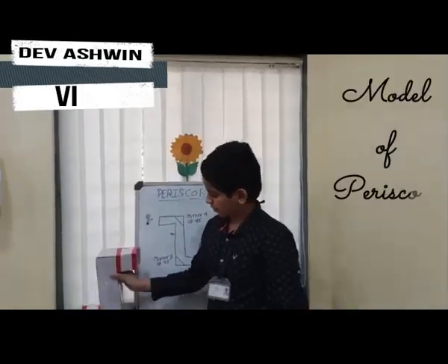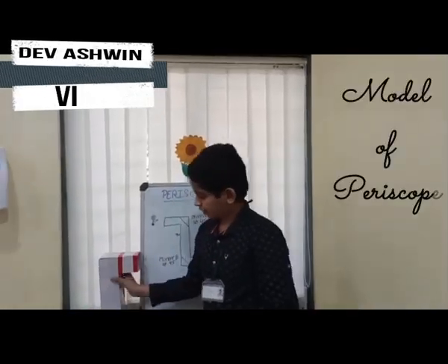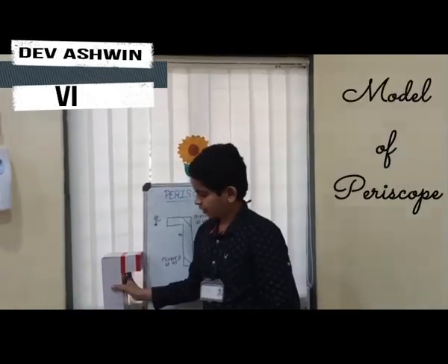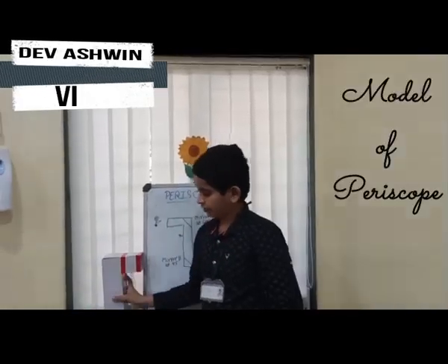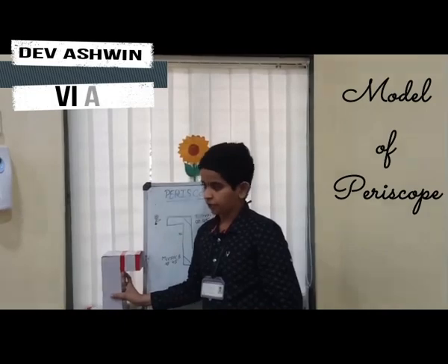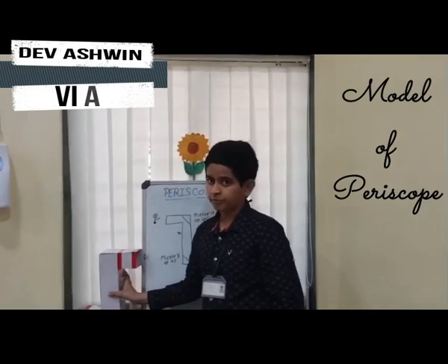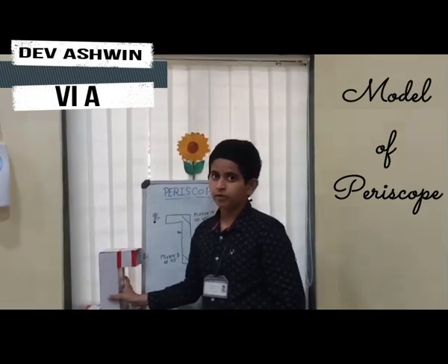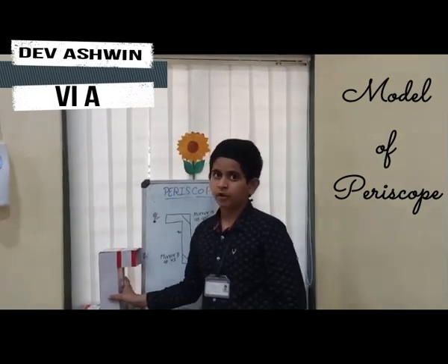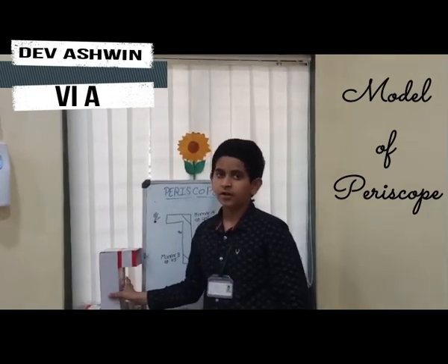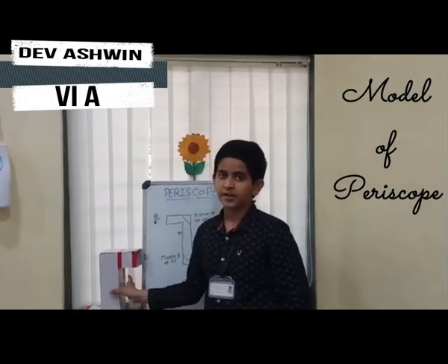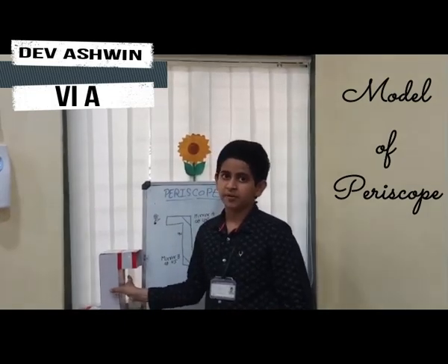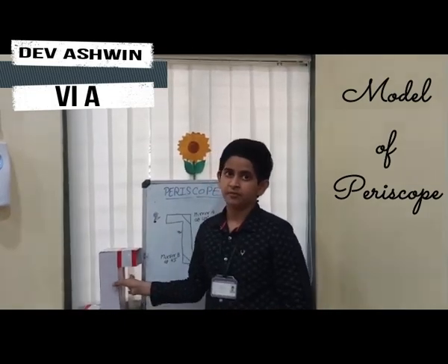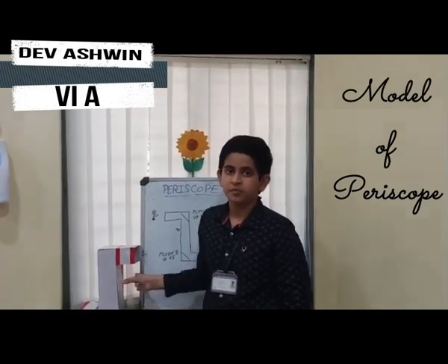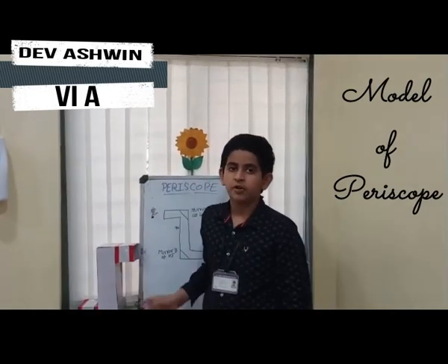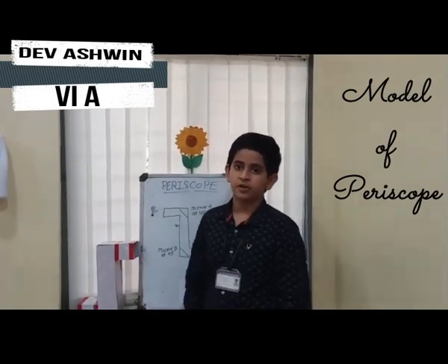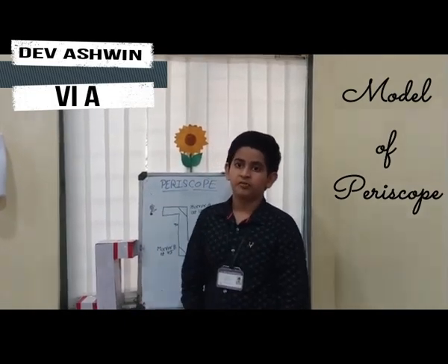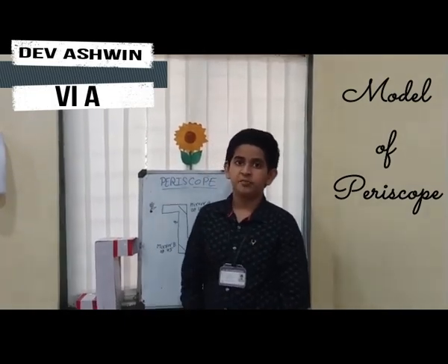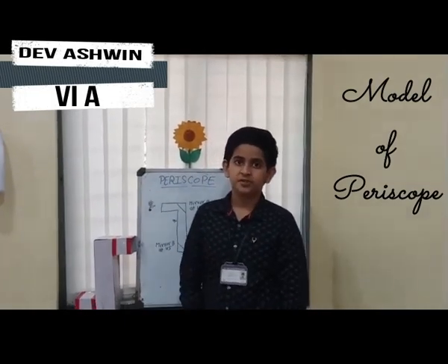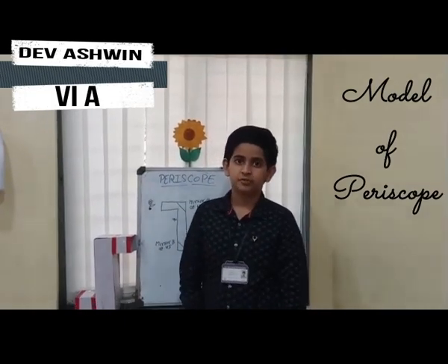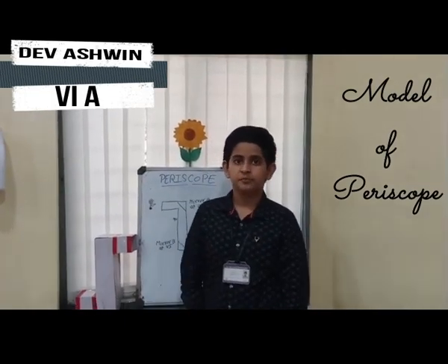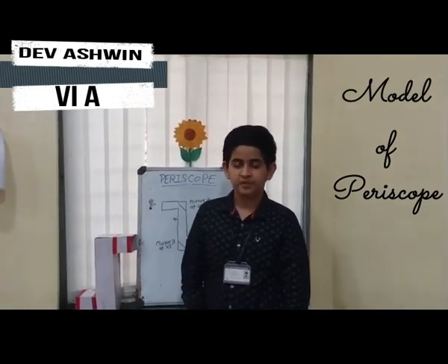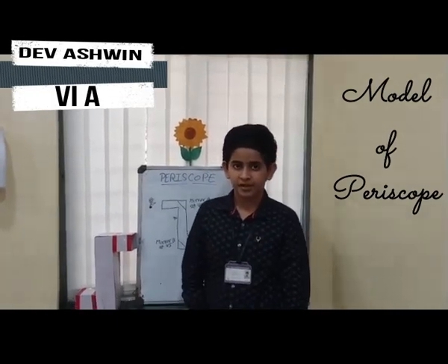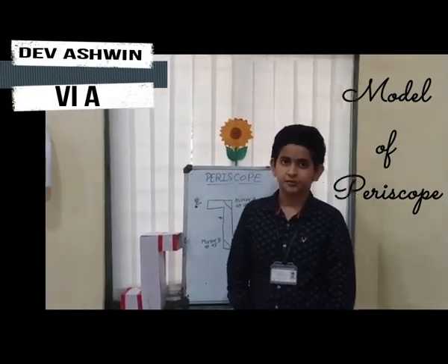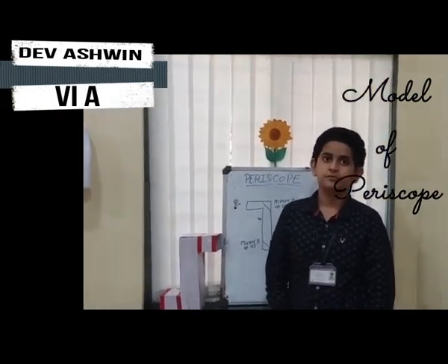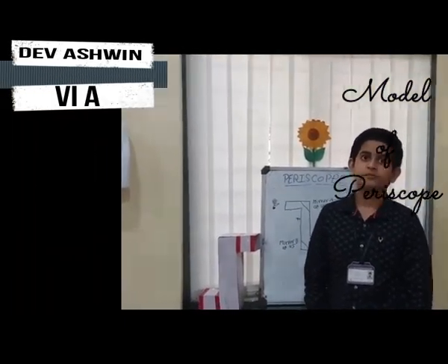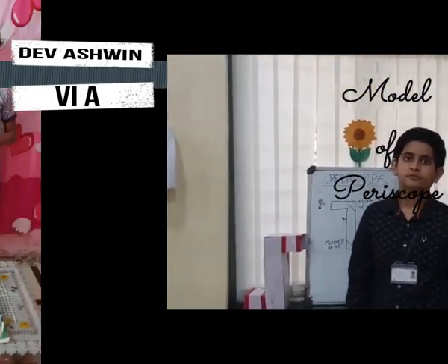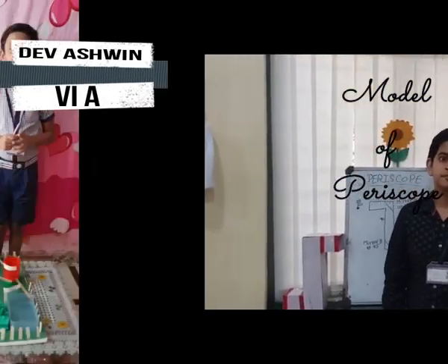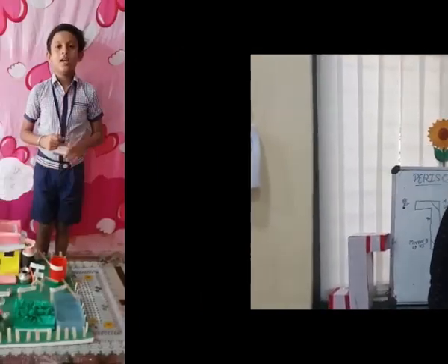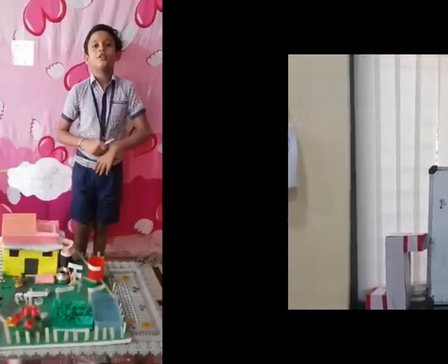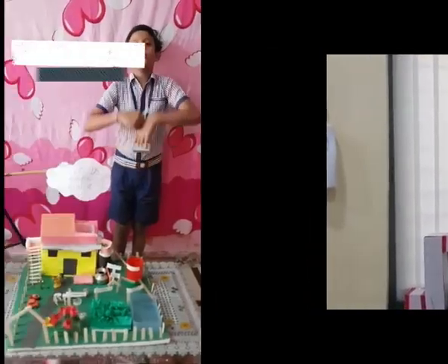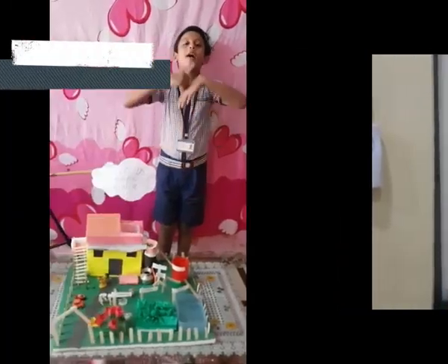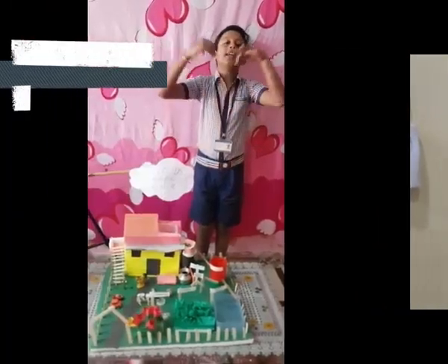Here you can see I am observing through this periscope and I can see the flower. I will also show you the inner view of the flower. I hope you all like my working model of a periscope. Thank you.